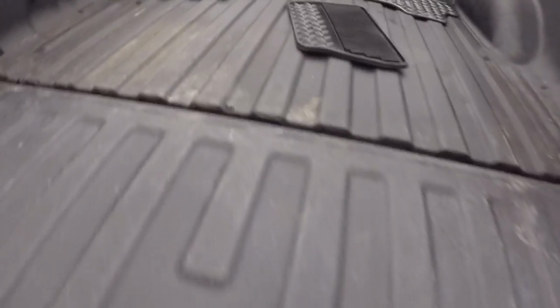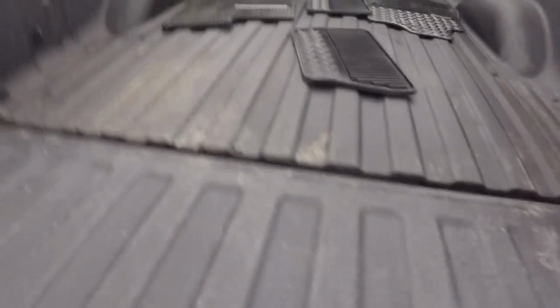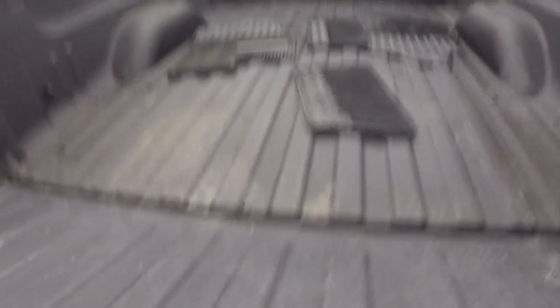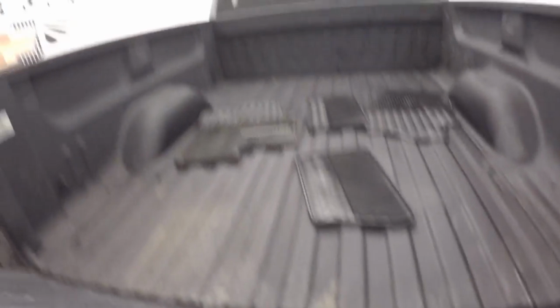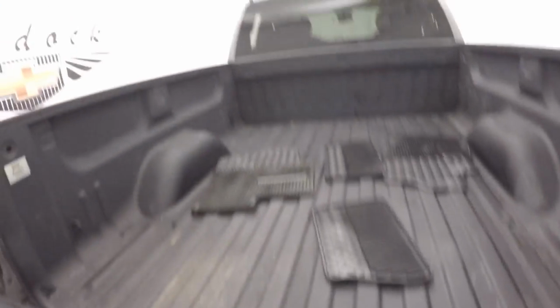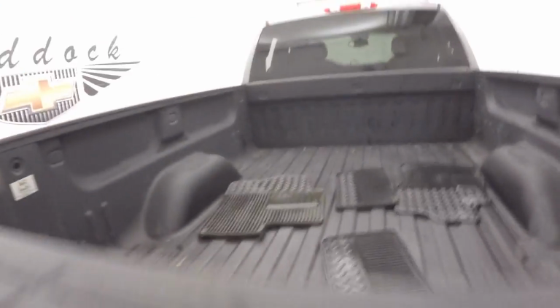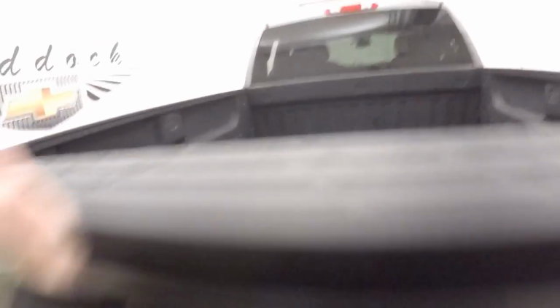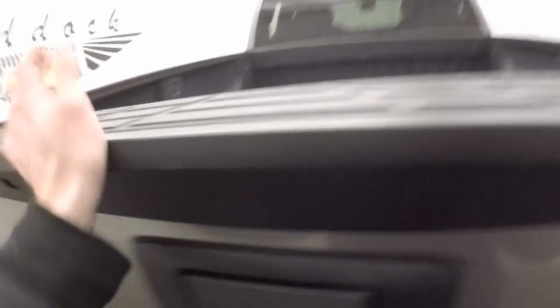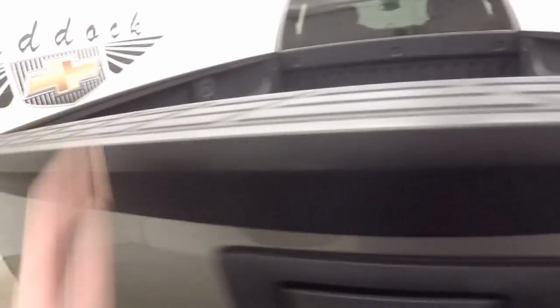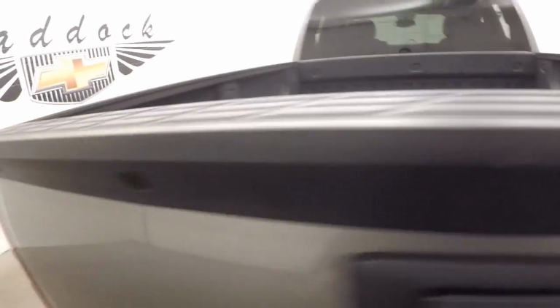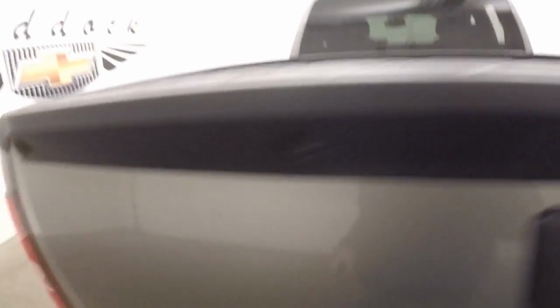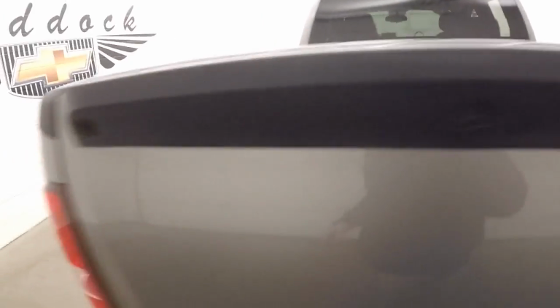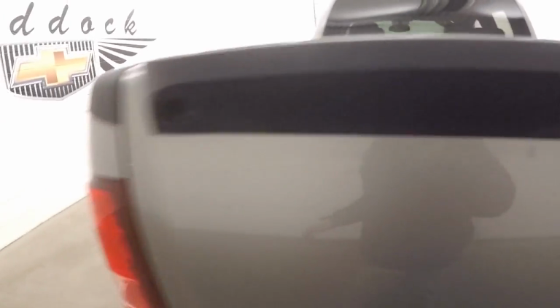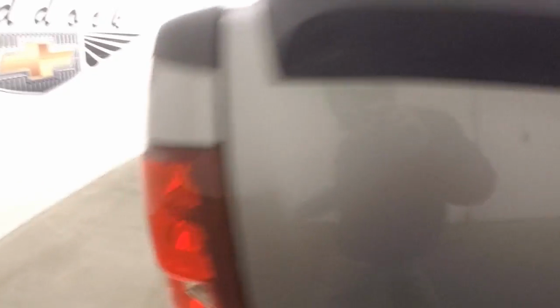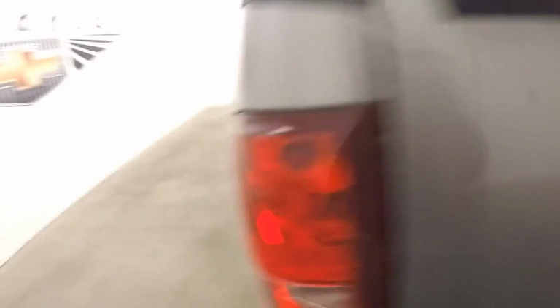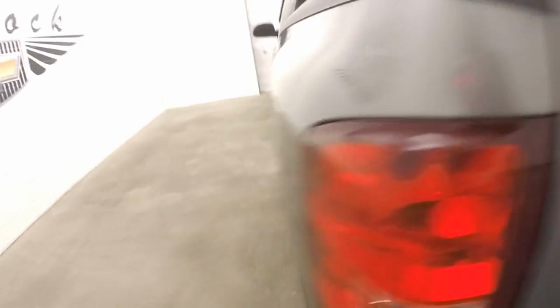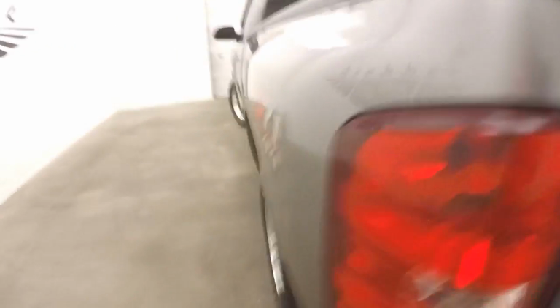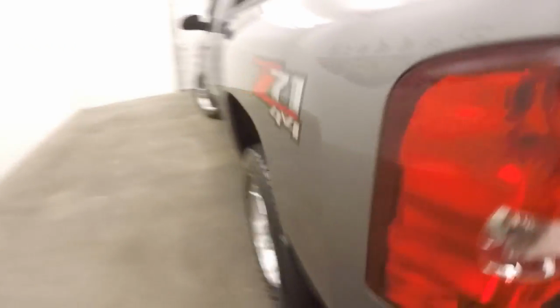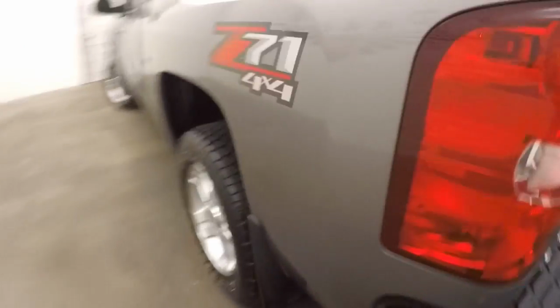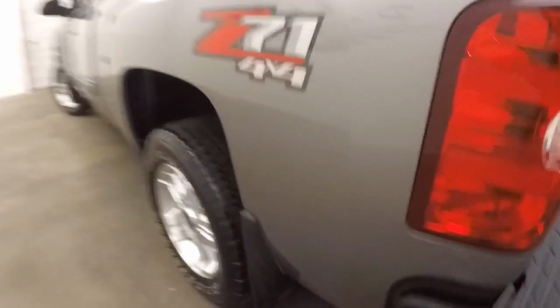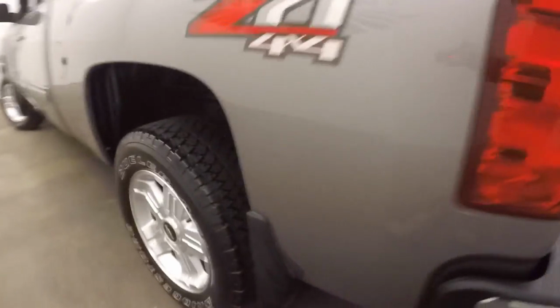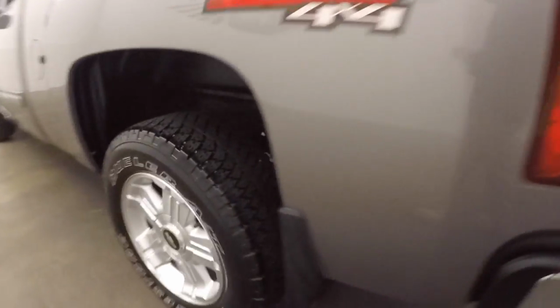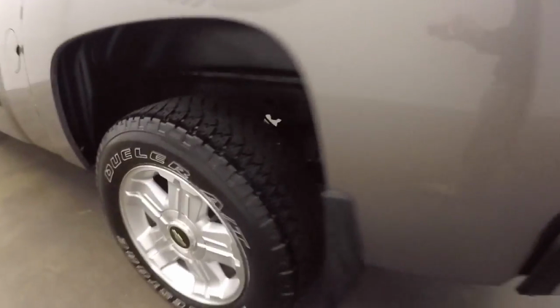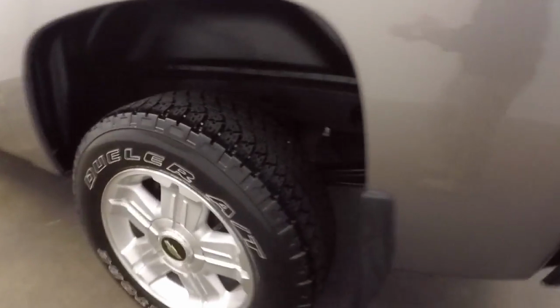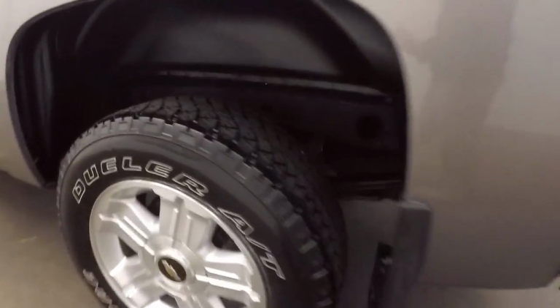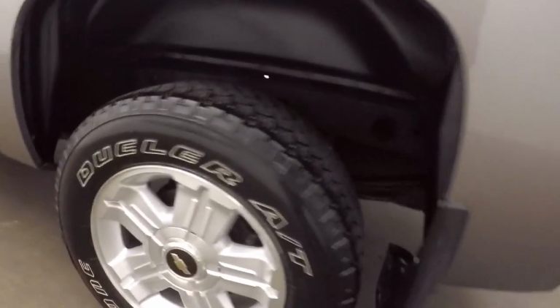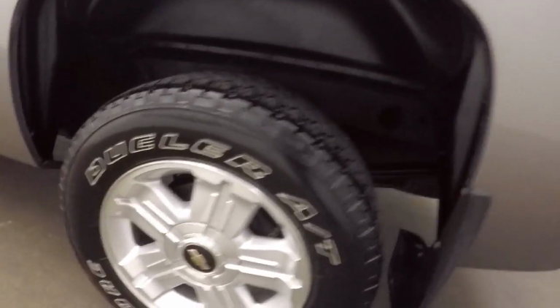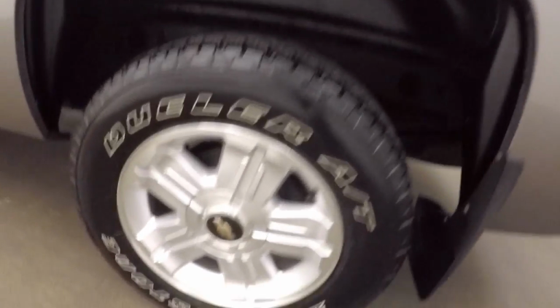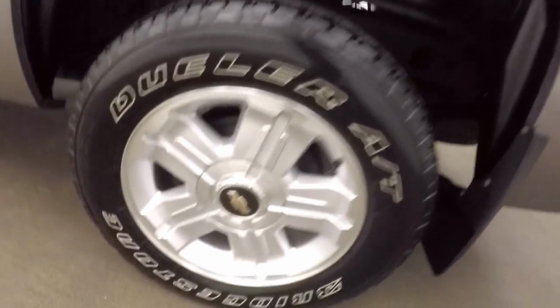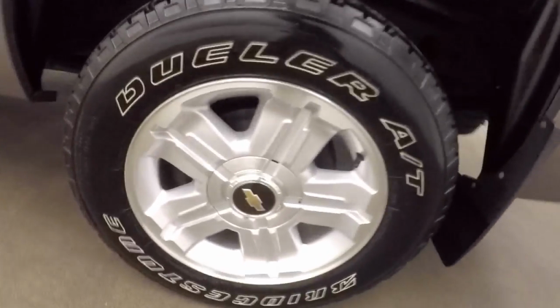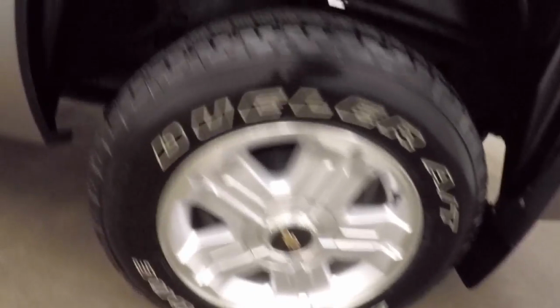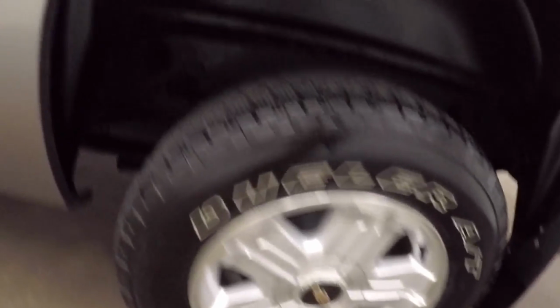The bed's in great shape with a spray-on bed liner. Nice alloy wheels.